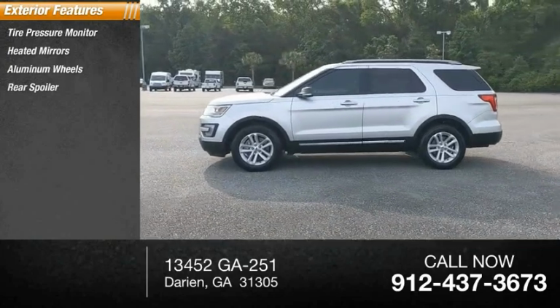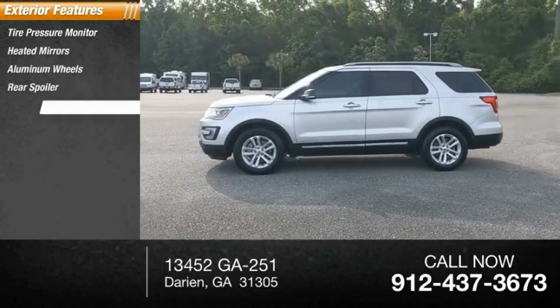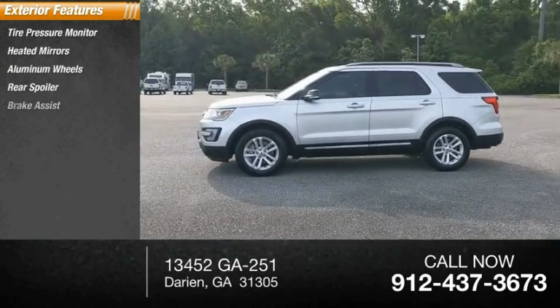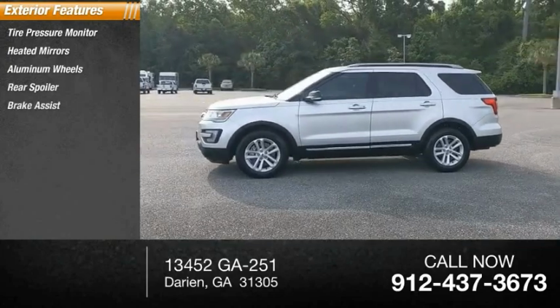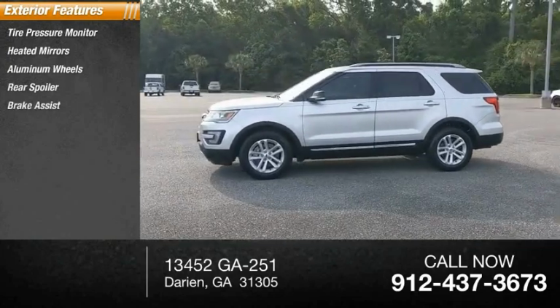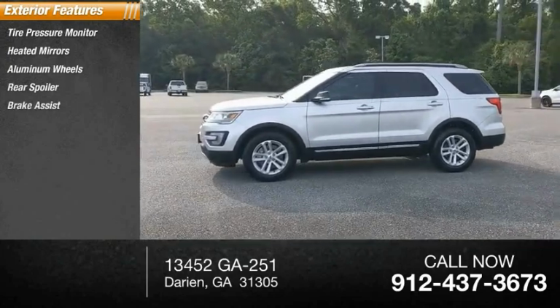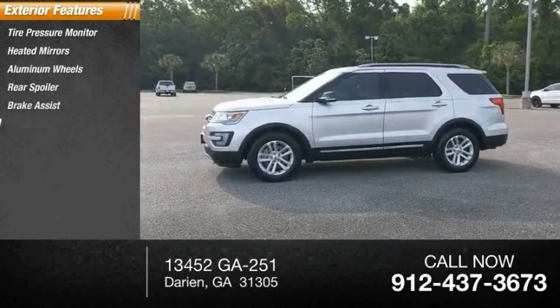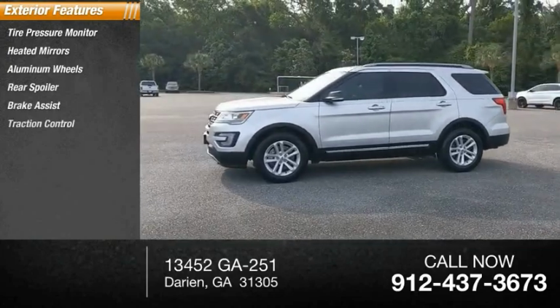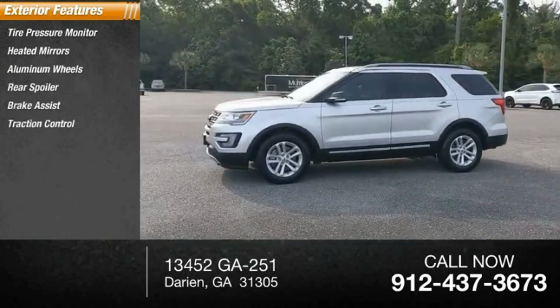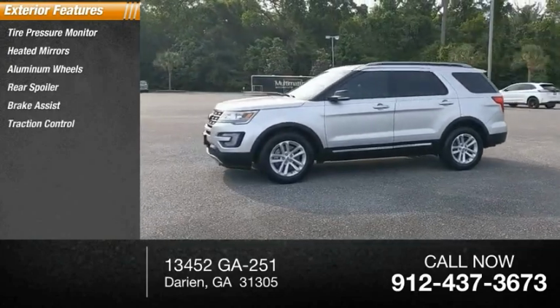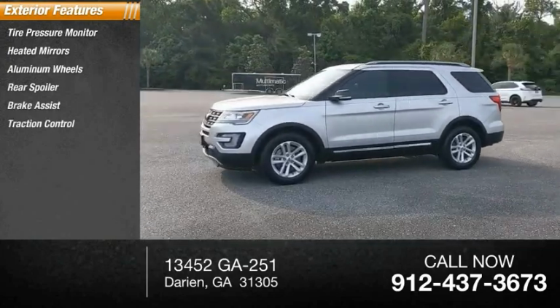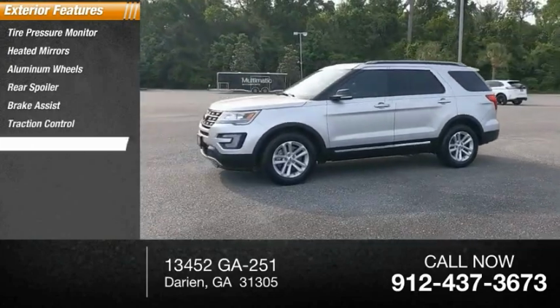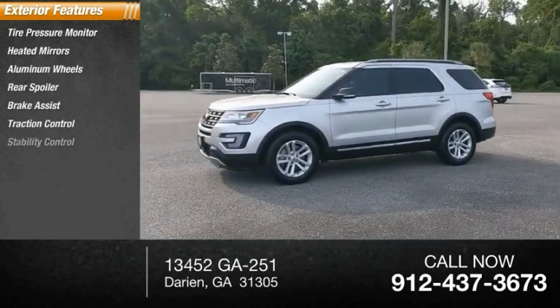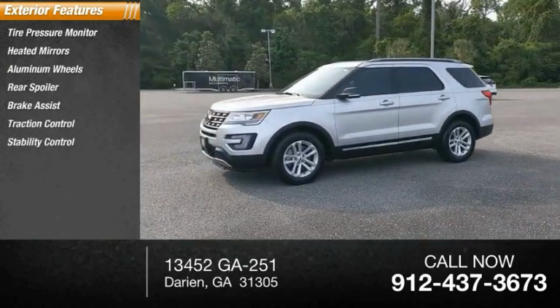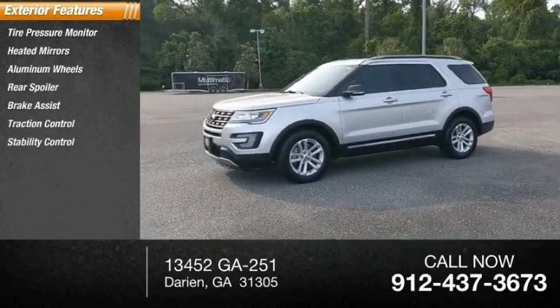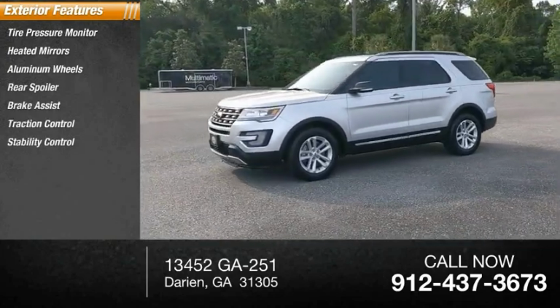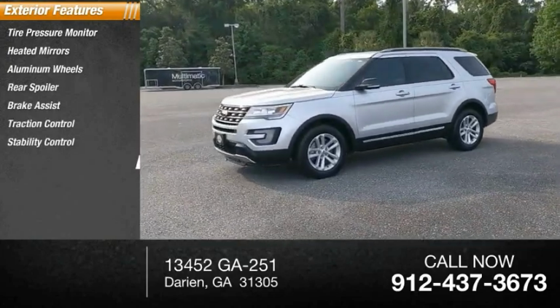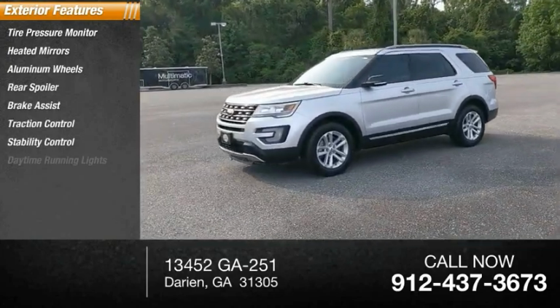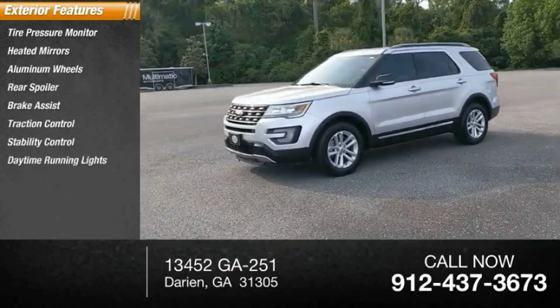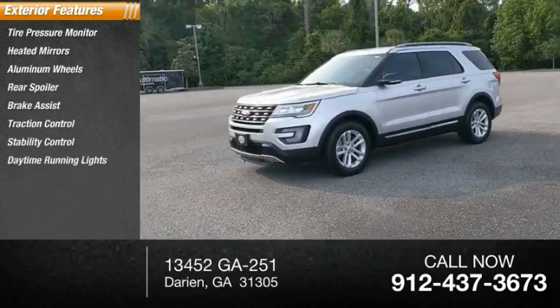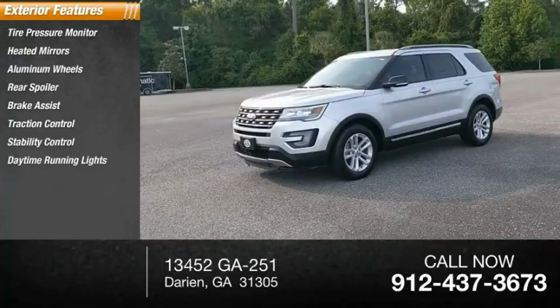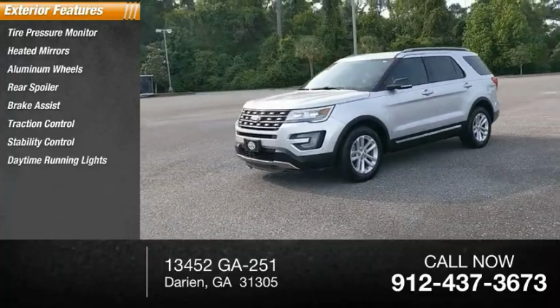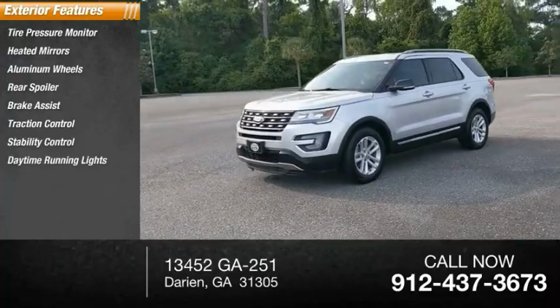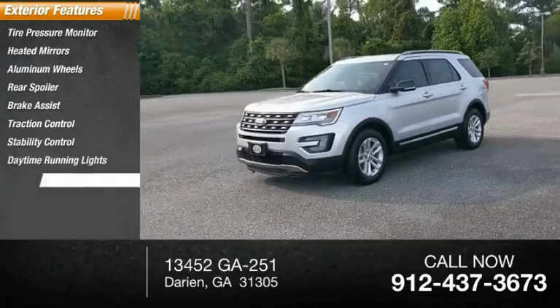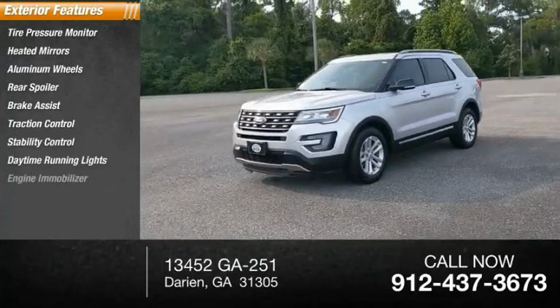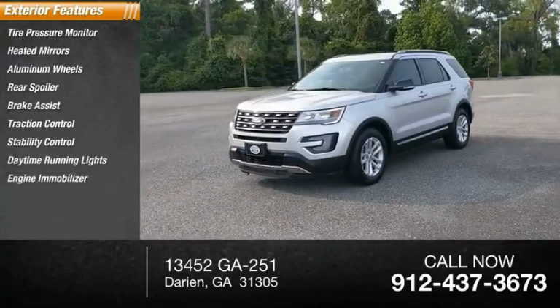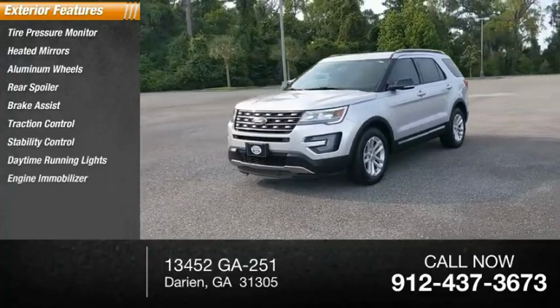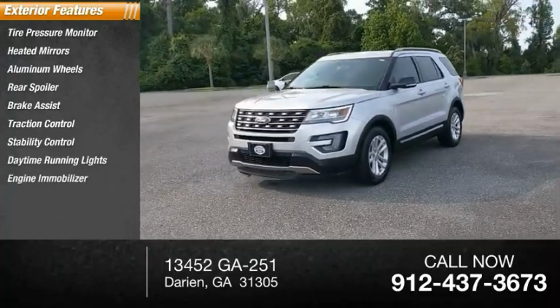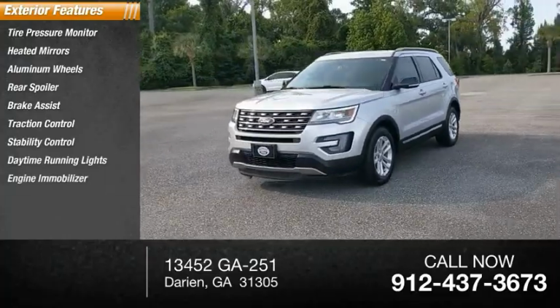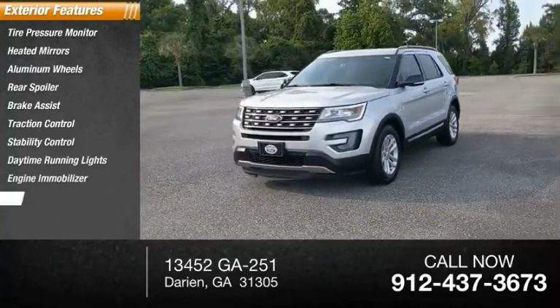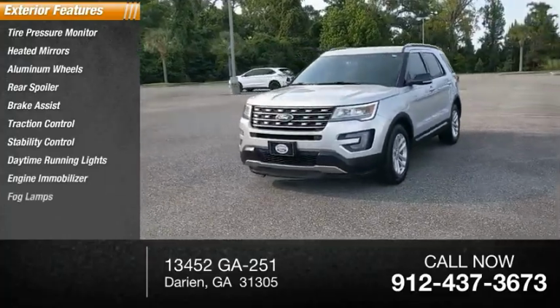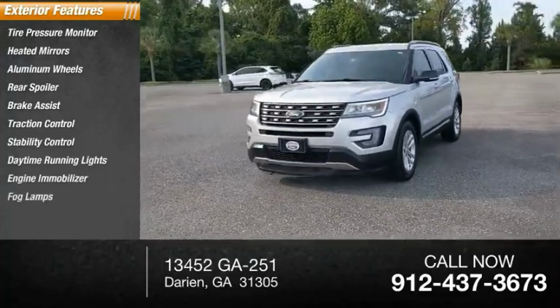Here are some of this vehicle's great options: tire pressure monitor, heated mirrors, aluminum wheels, rear spoiler, brake assist, traction control, stability control, daytime running lights, engine immobilizer, and fog lamps.